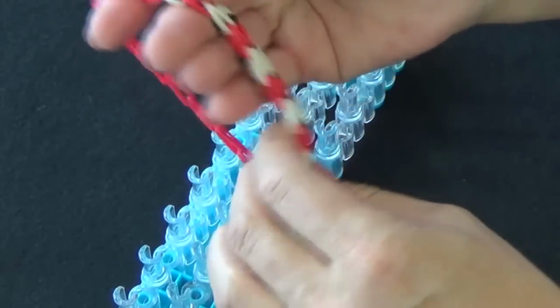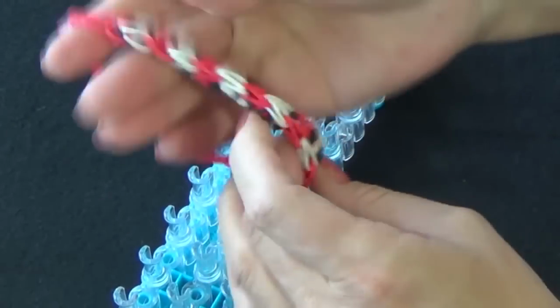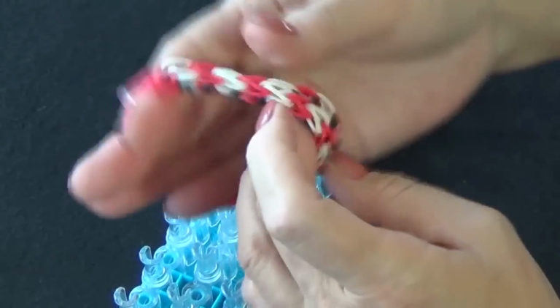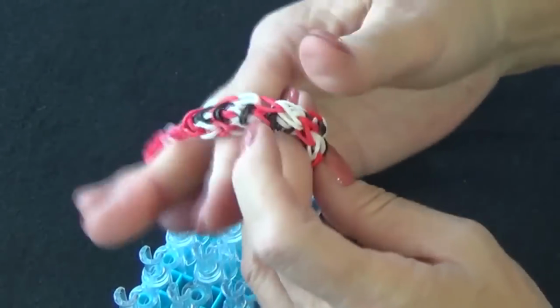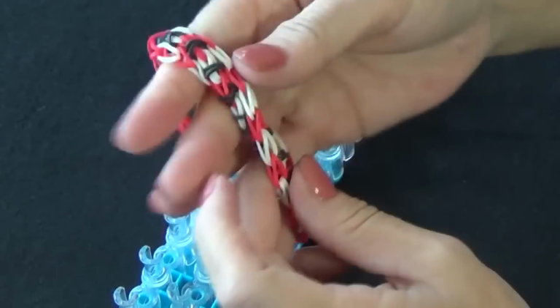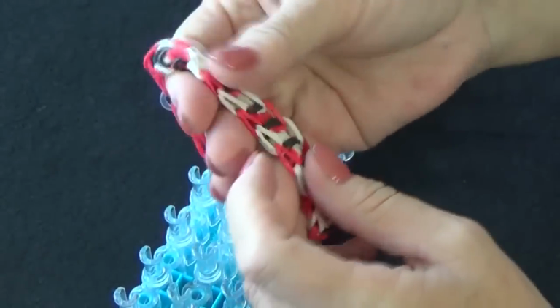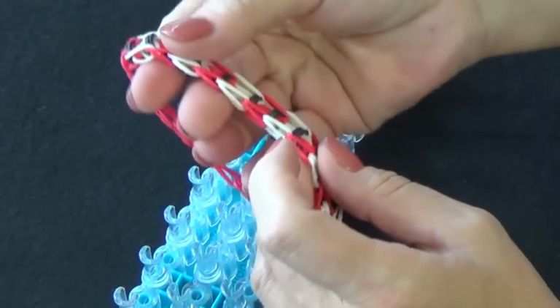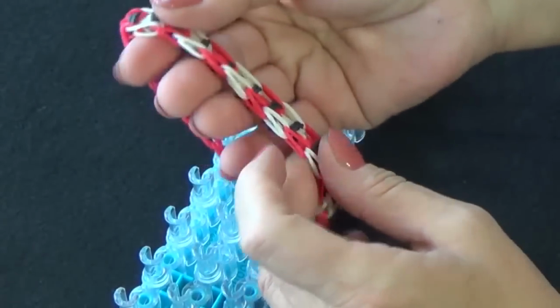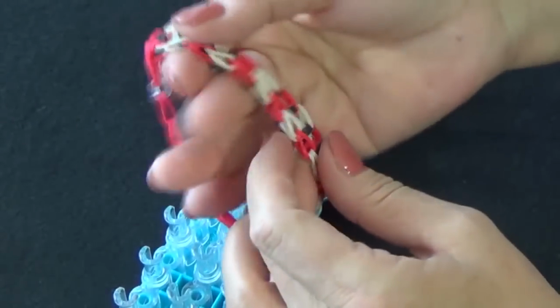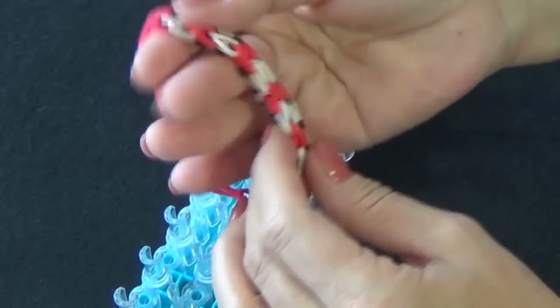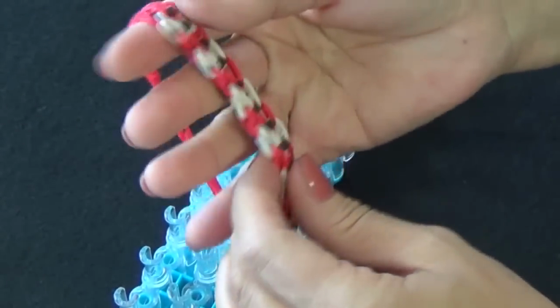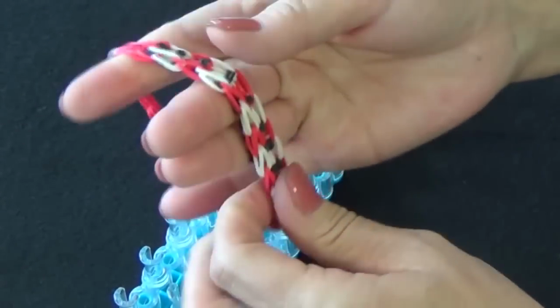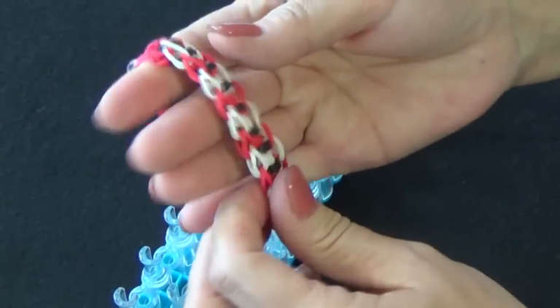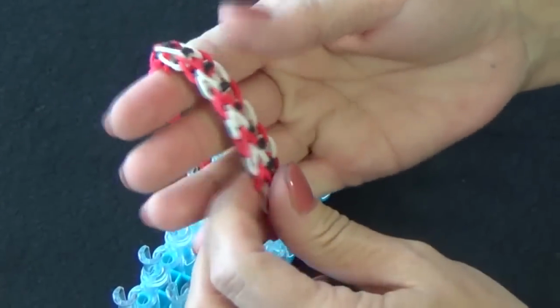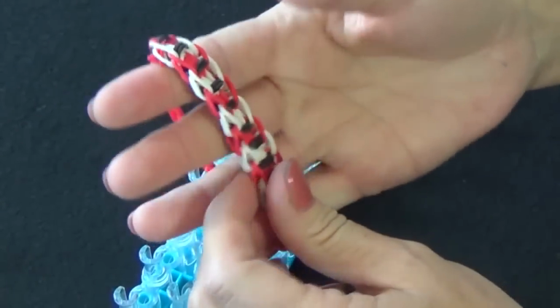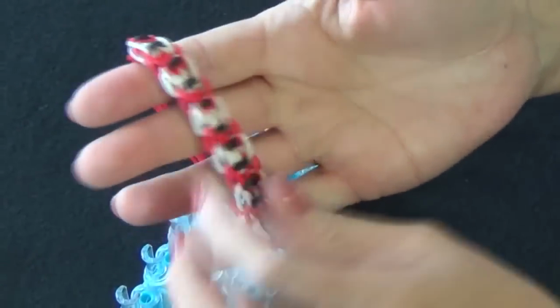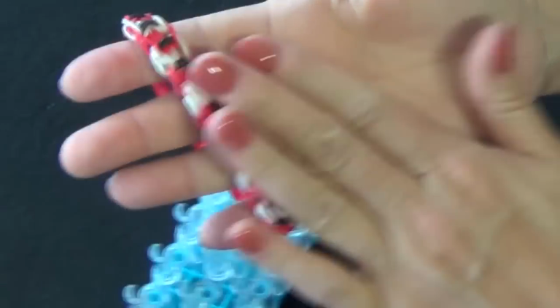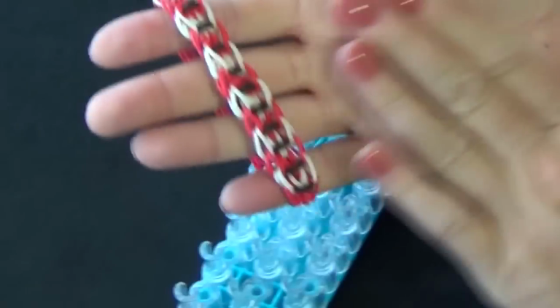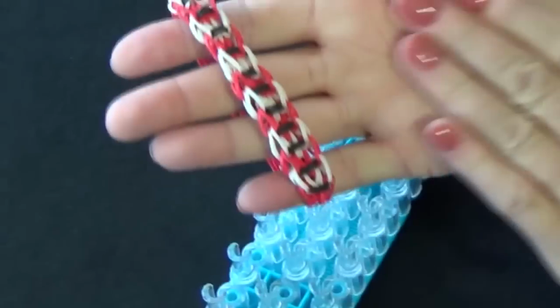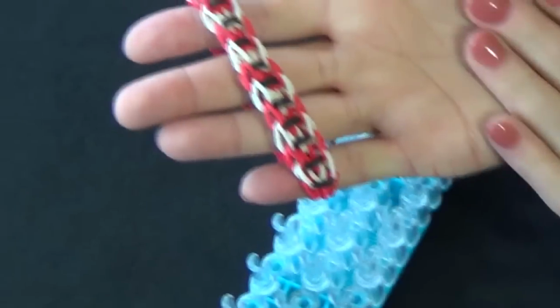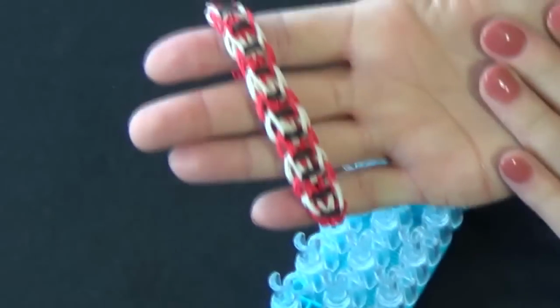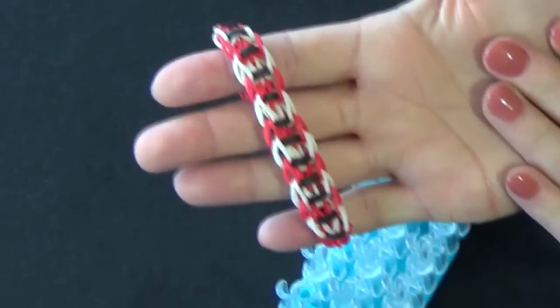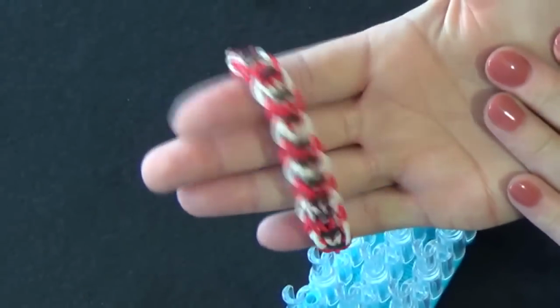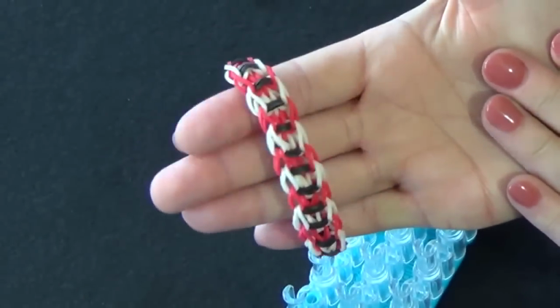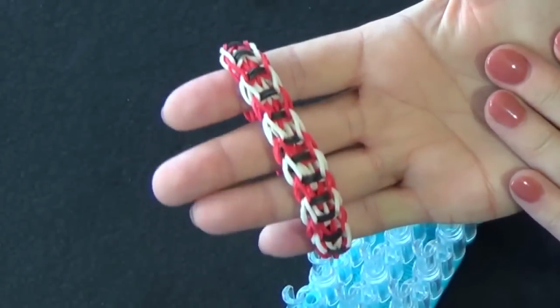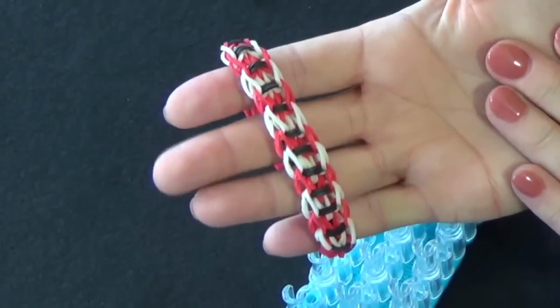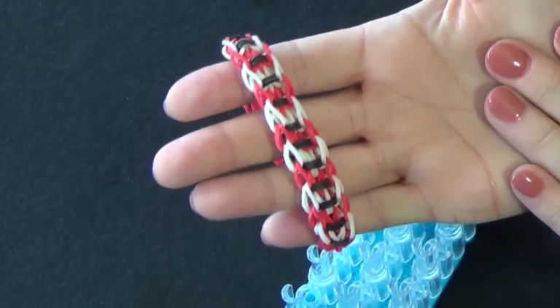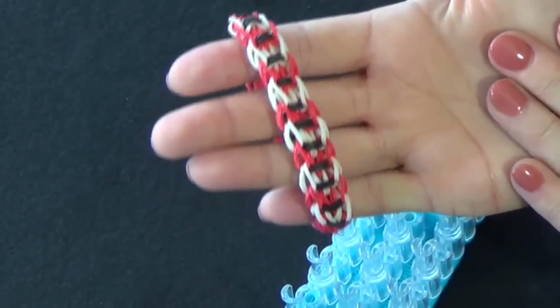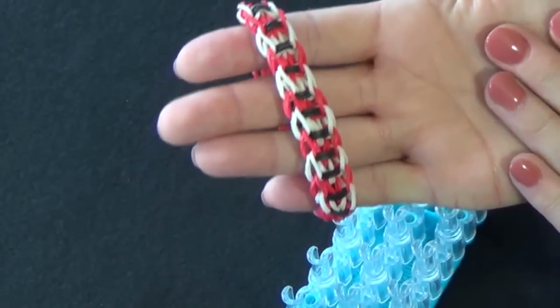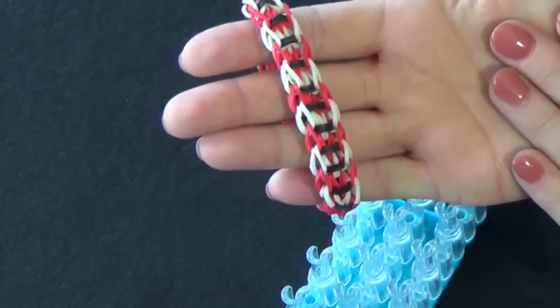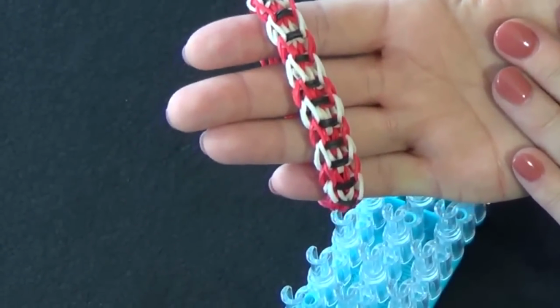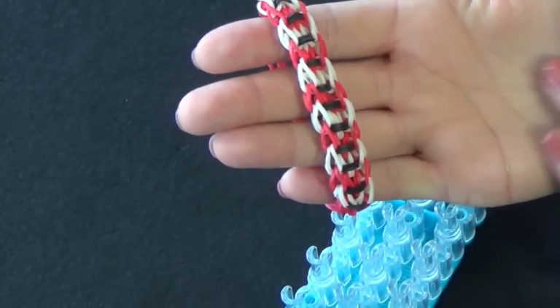And there you have your finished Upsy Daisy Twisty Wisty bracelet.